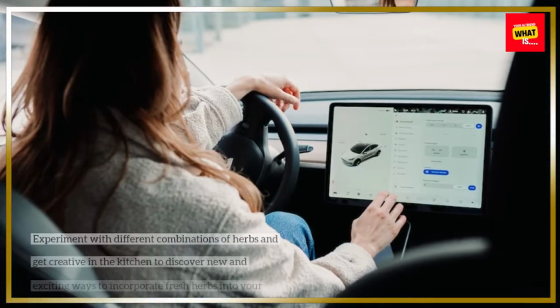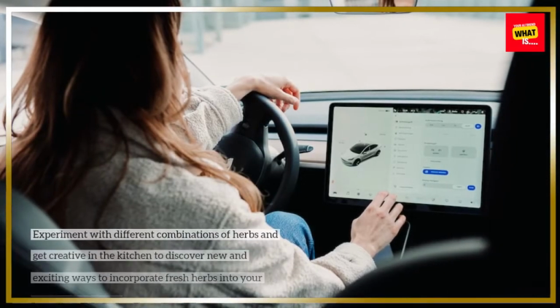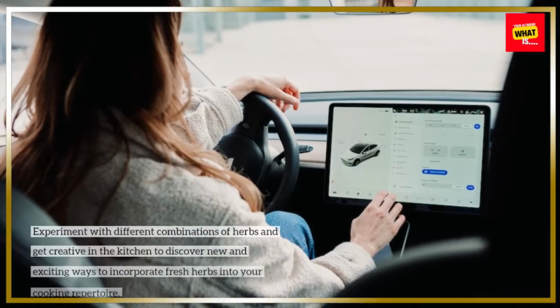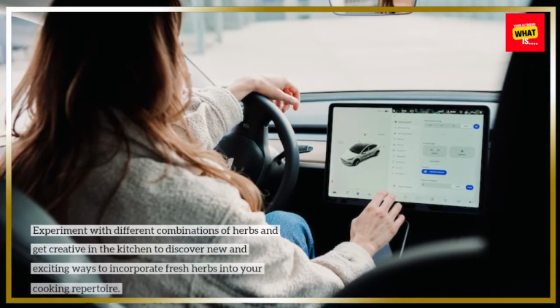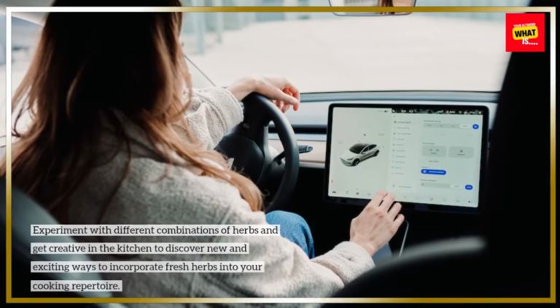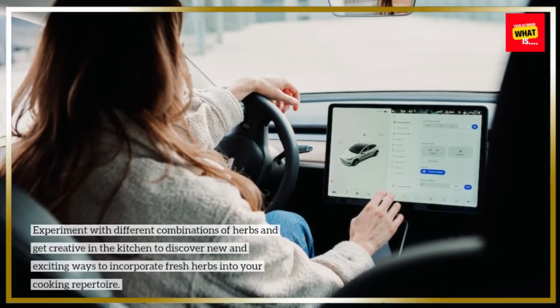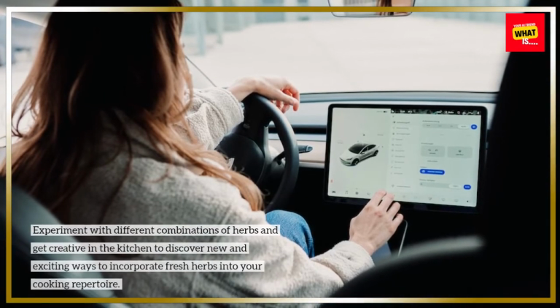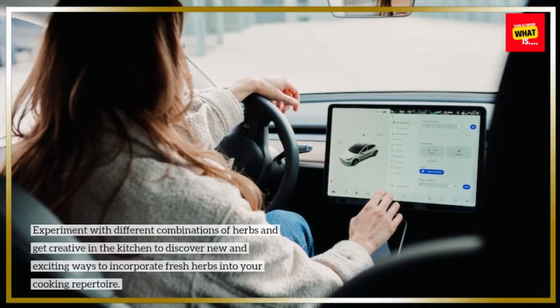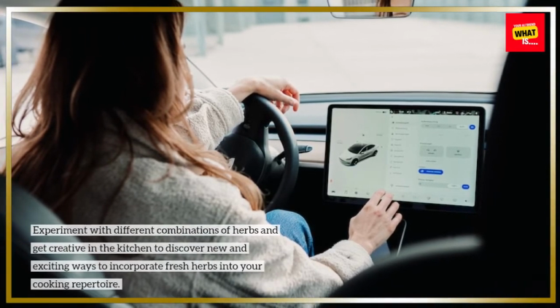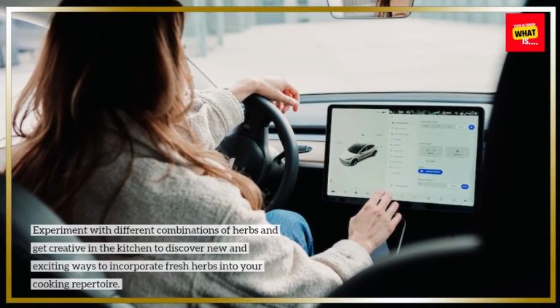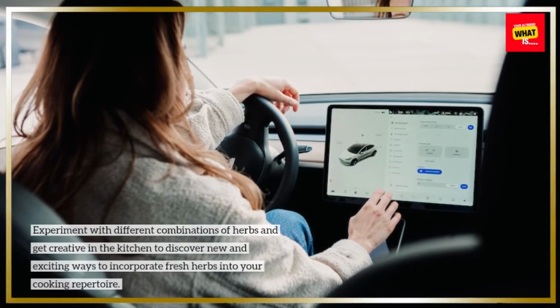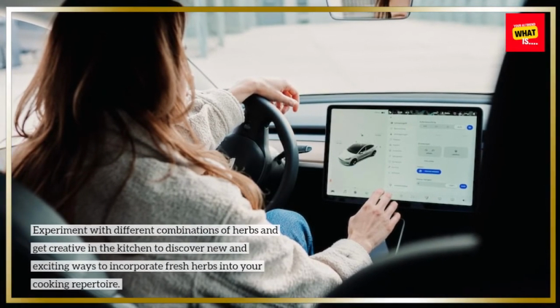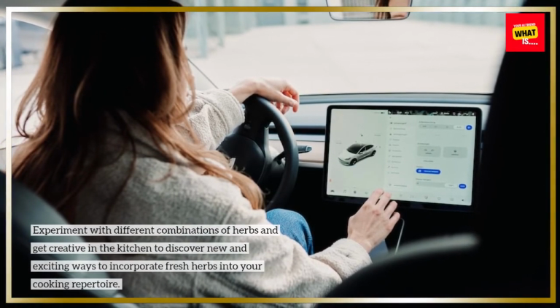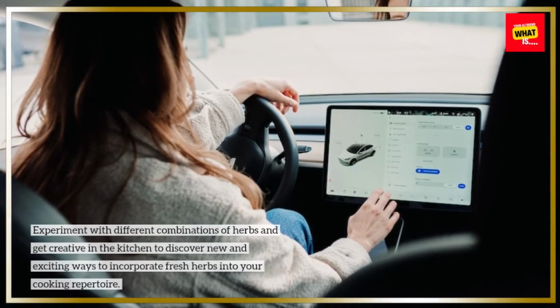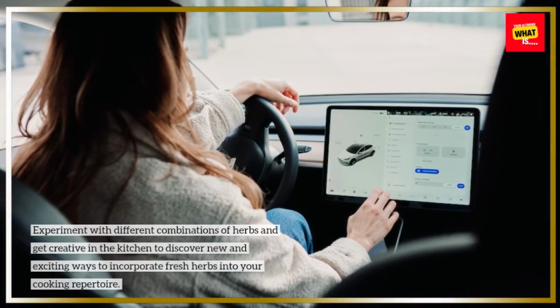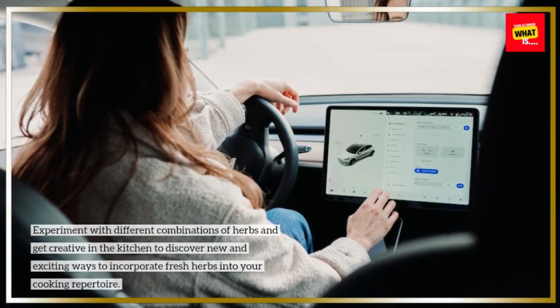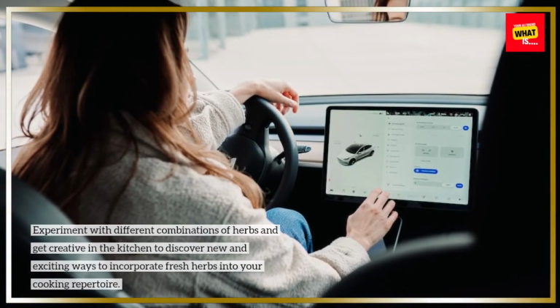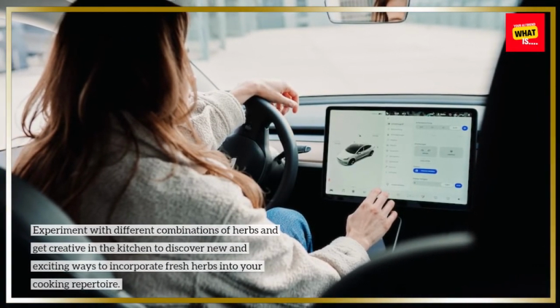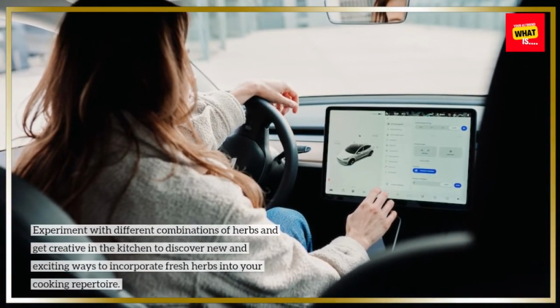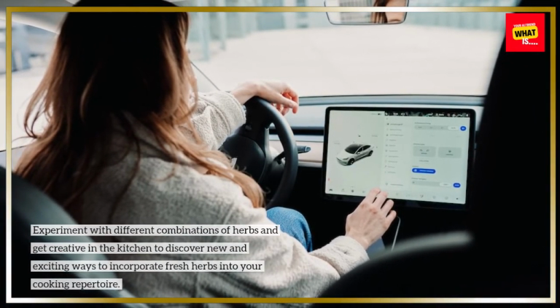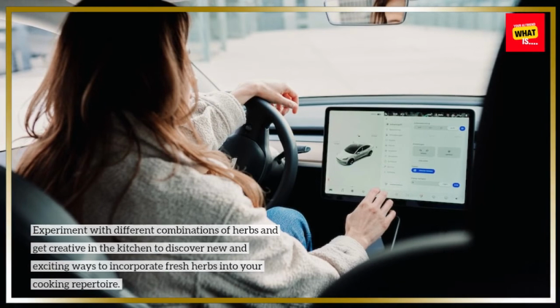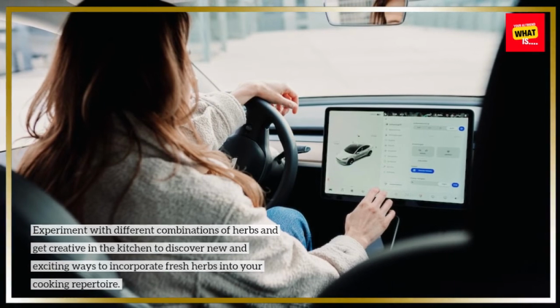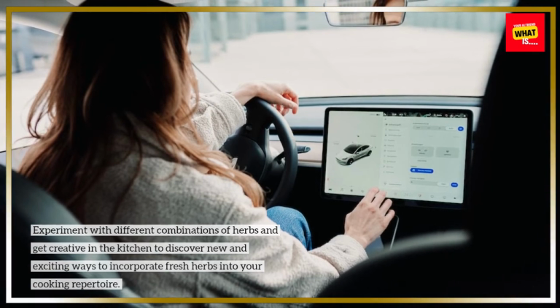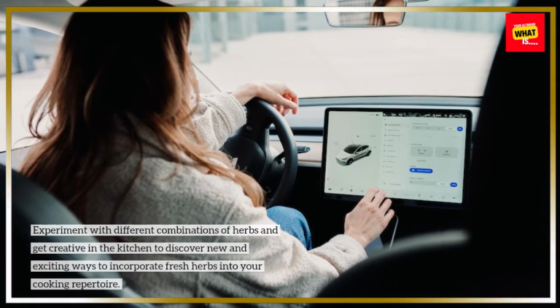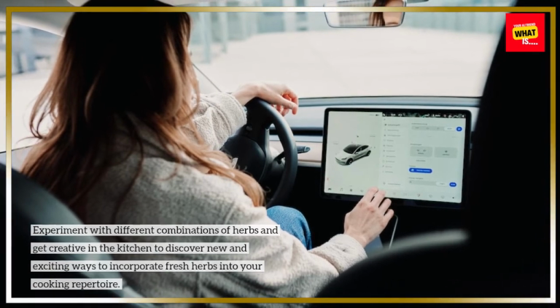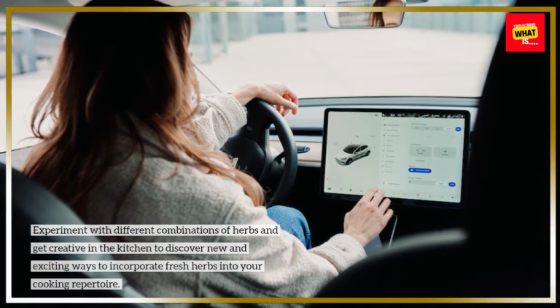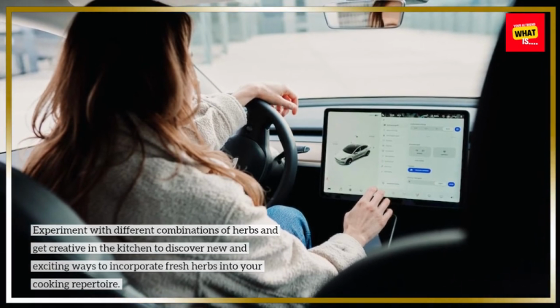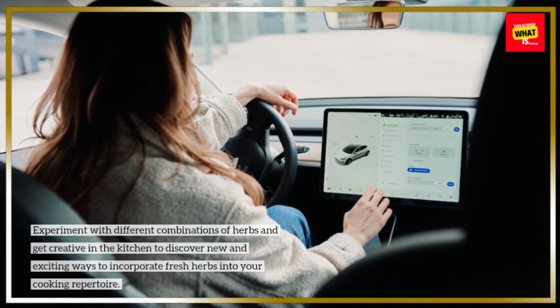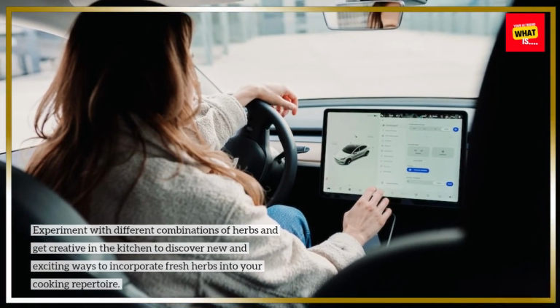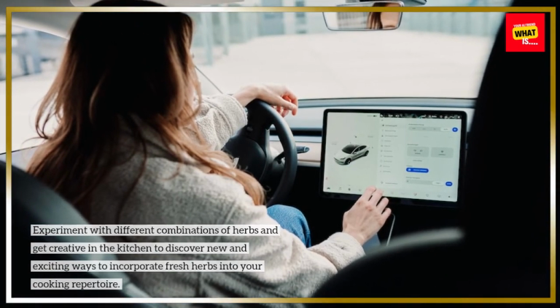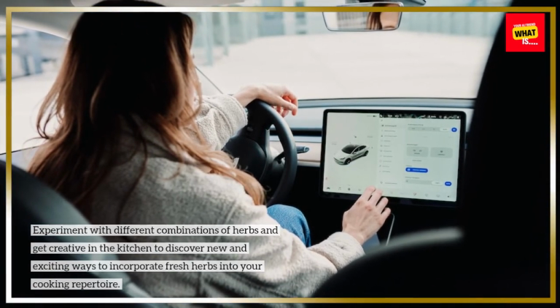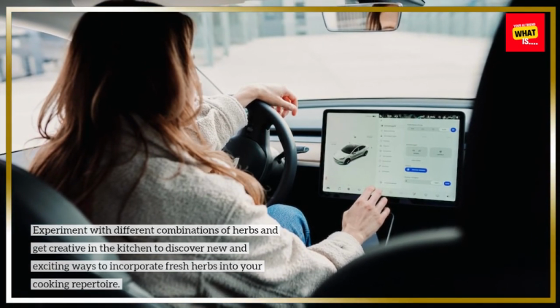Experiment with different combinations of herbs and get creative in the kitchen to discover new and exciting ways to incorporate fresh herbs into your cooking repertoire.